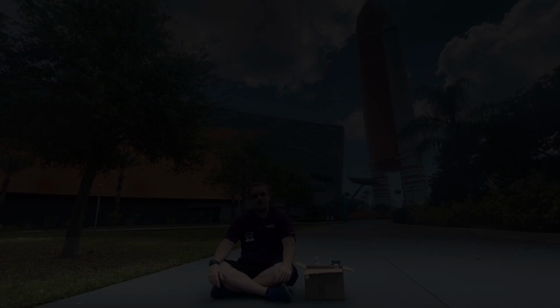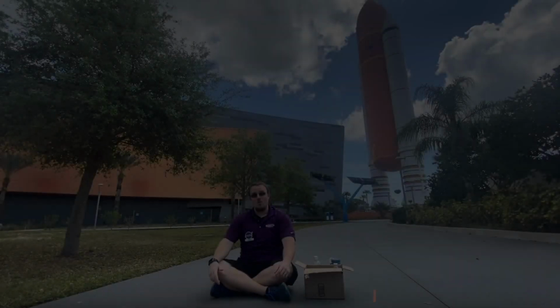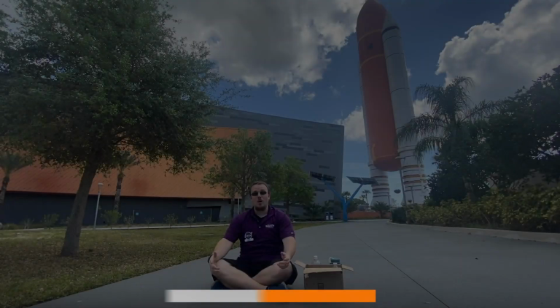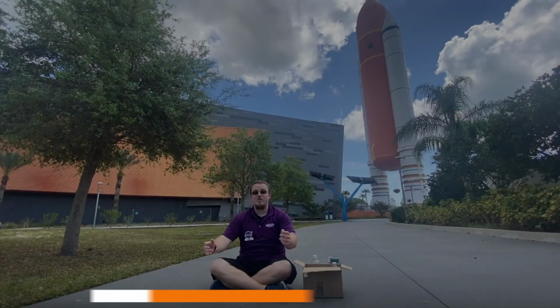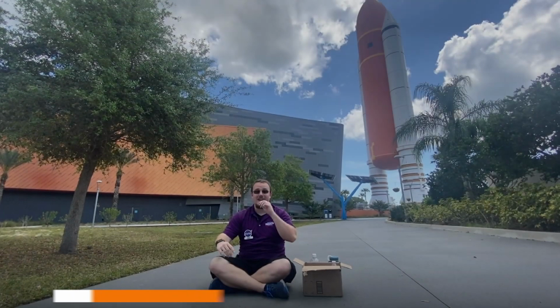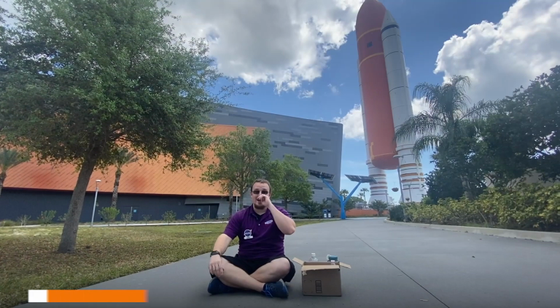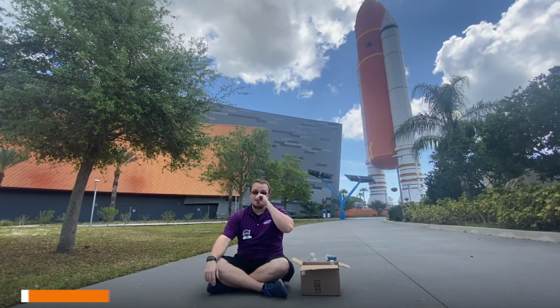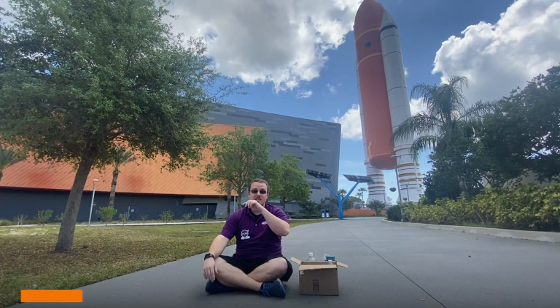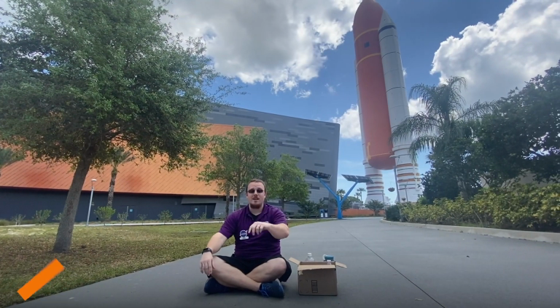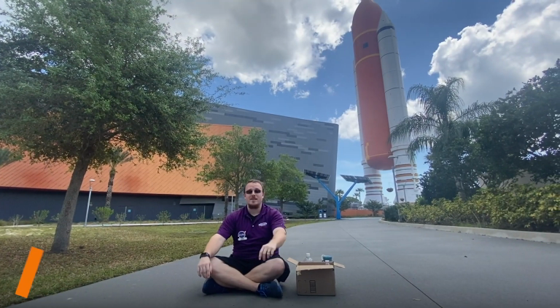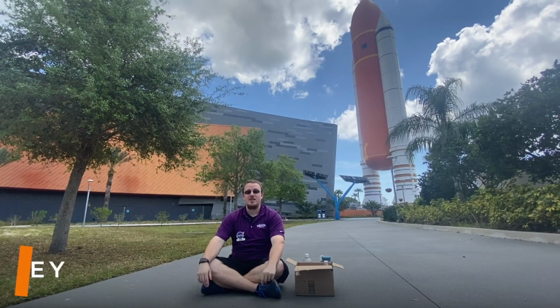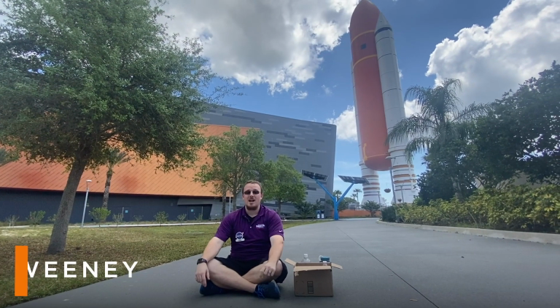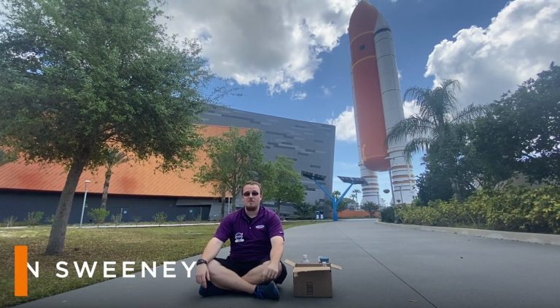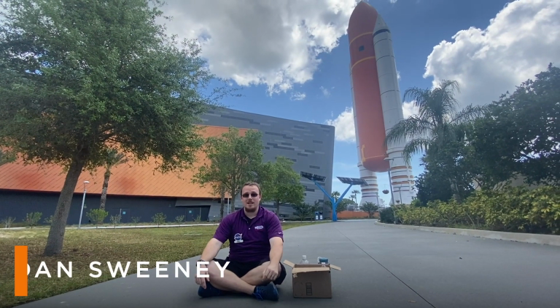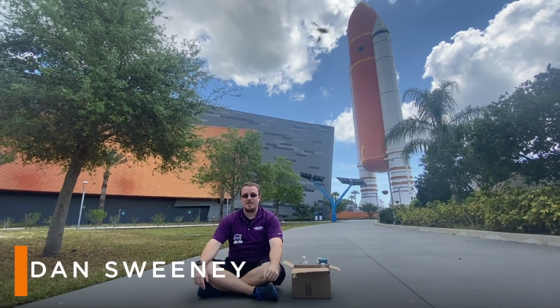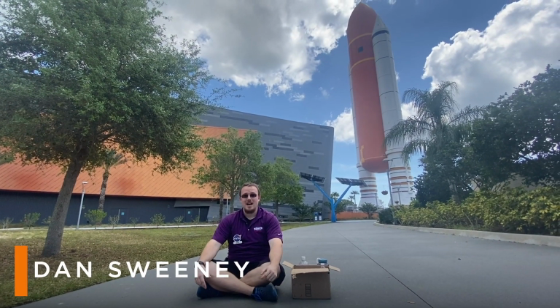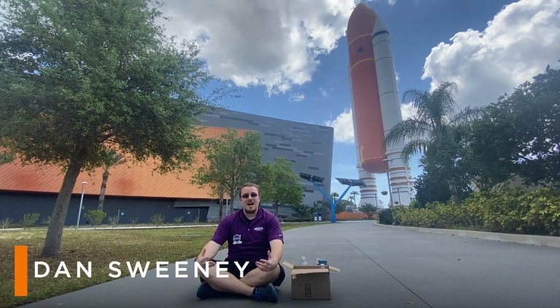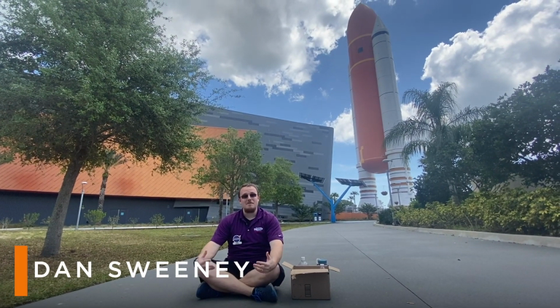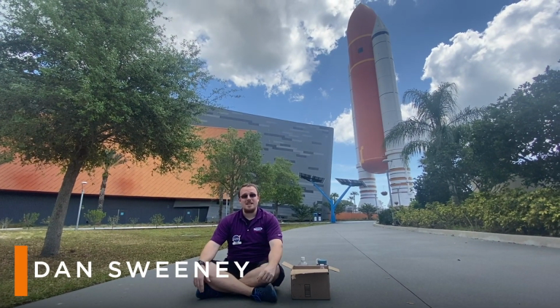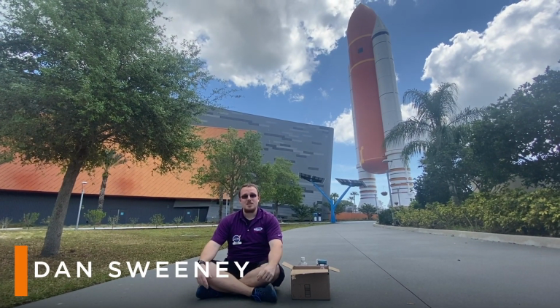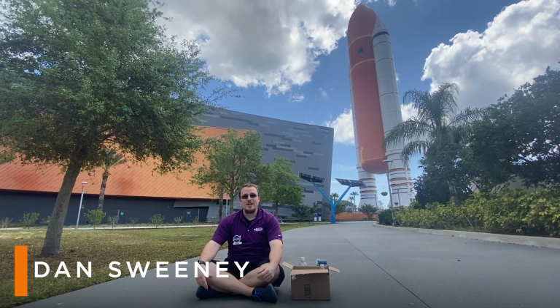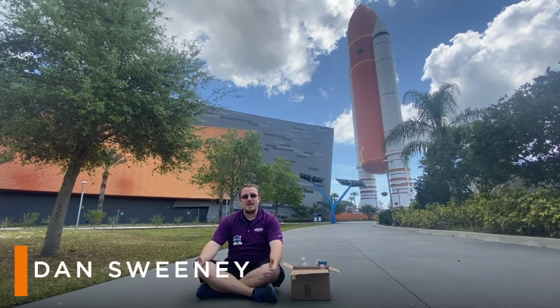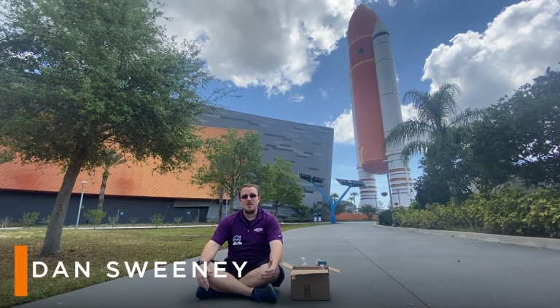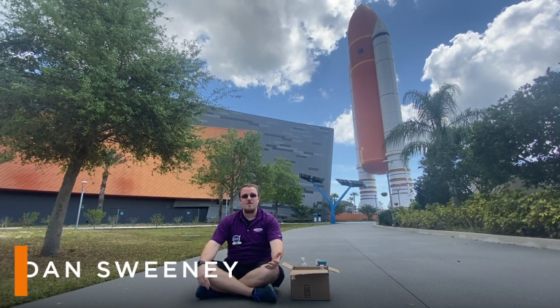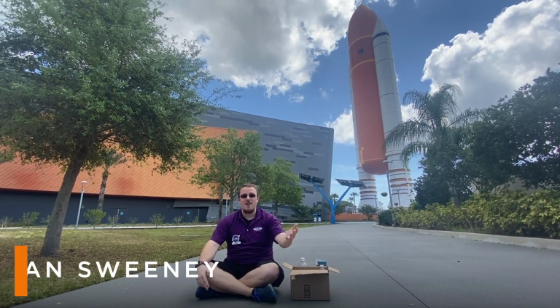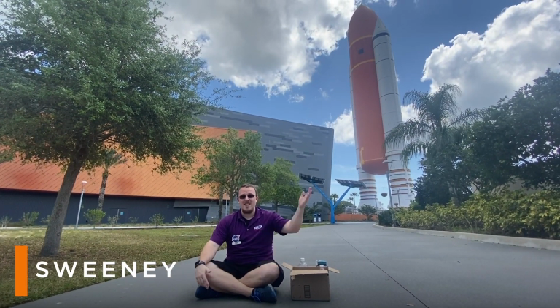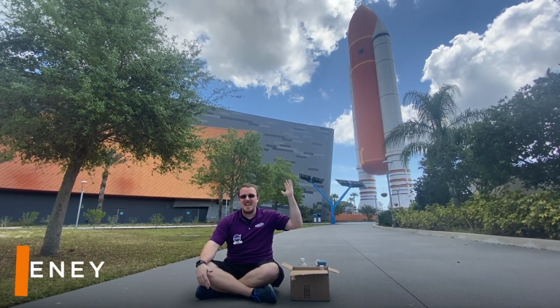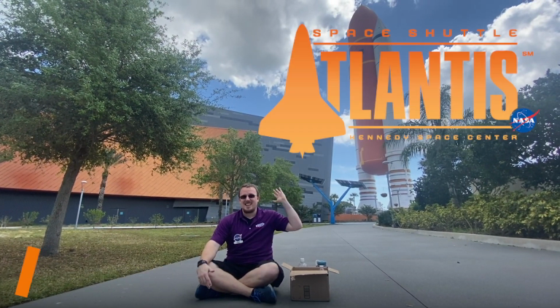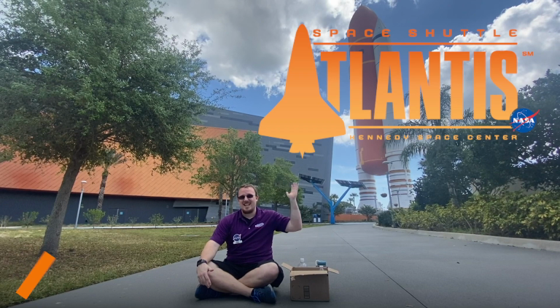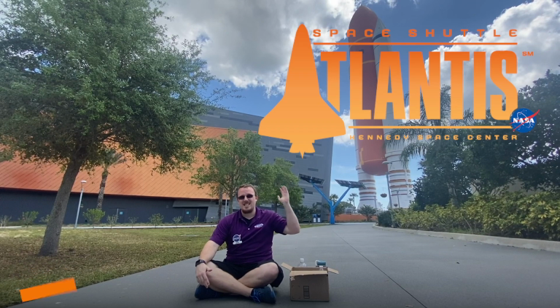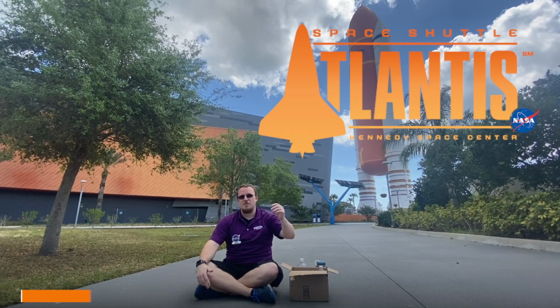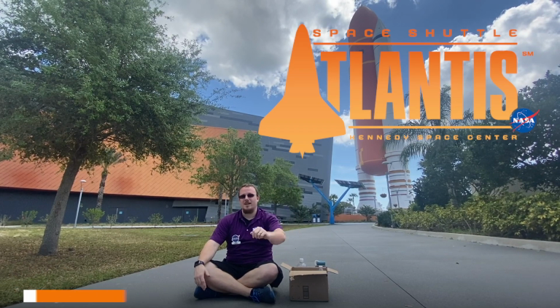Welcome to the Kennedy Space Center Visitor Complex. I'm Dan Sweeney, here in front of the Atlantis building.